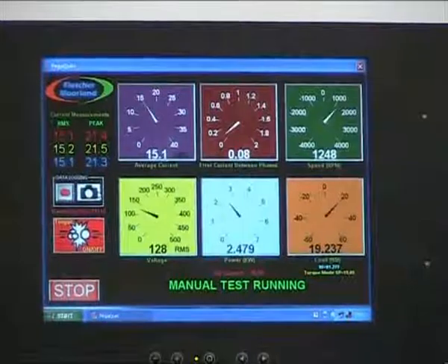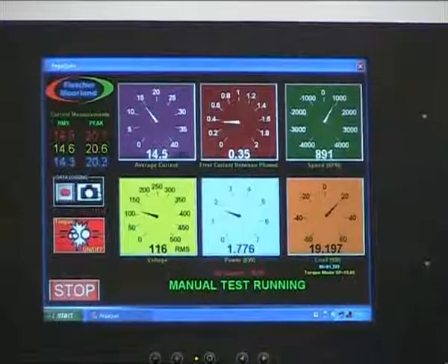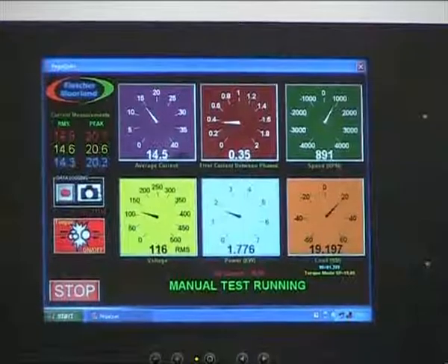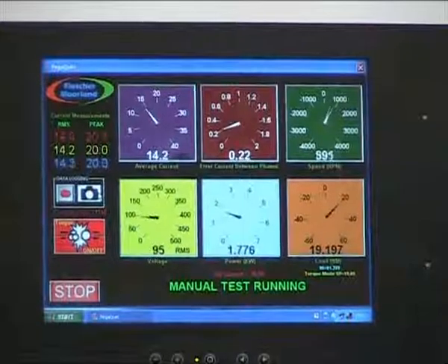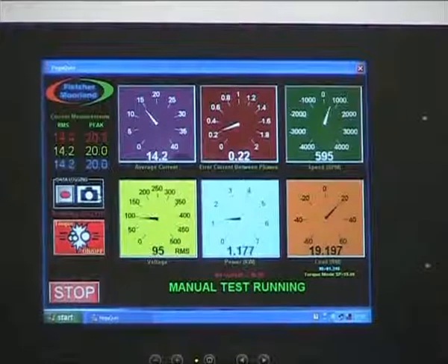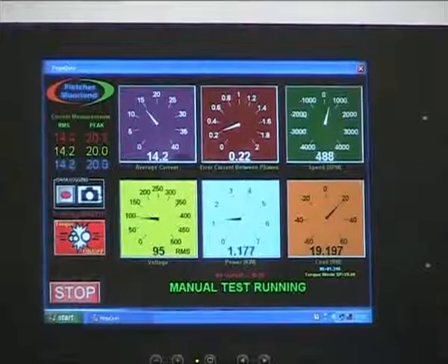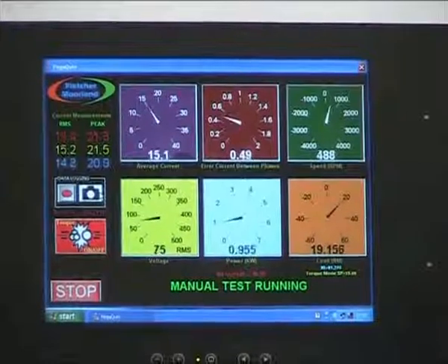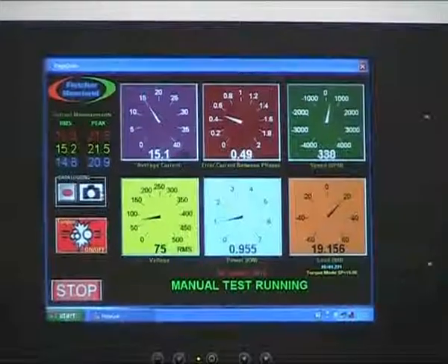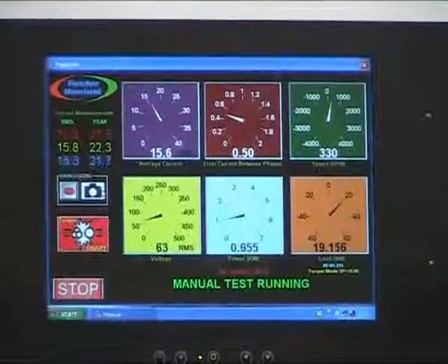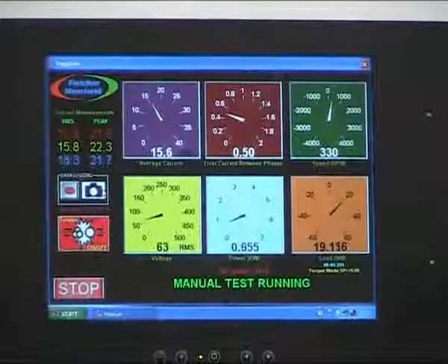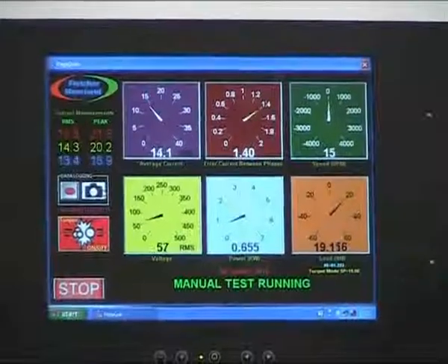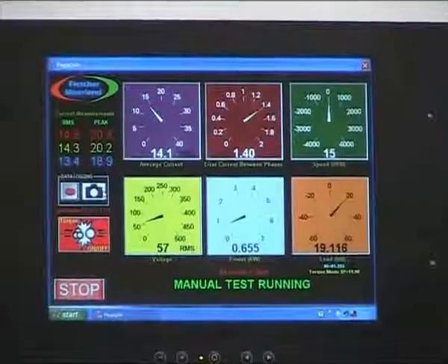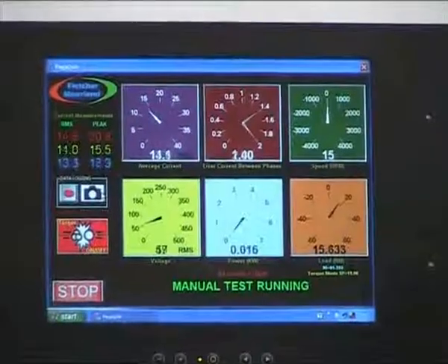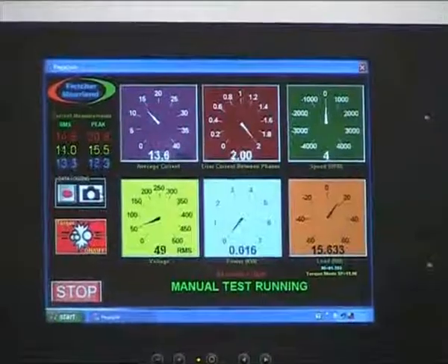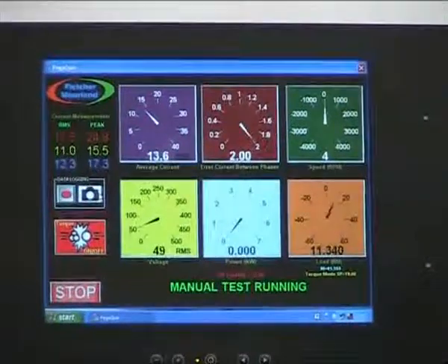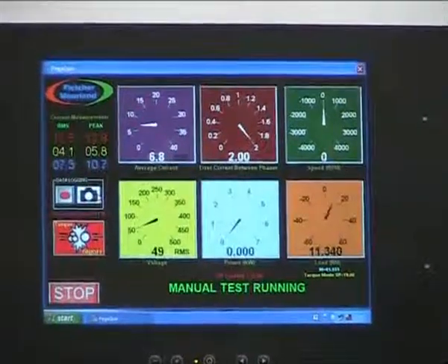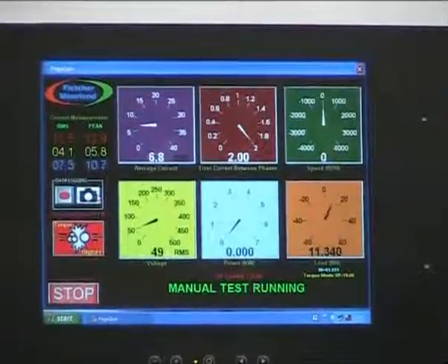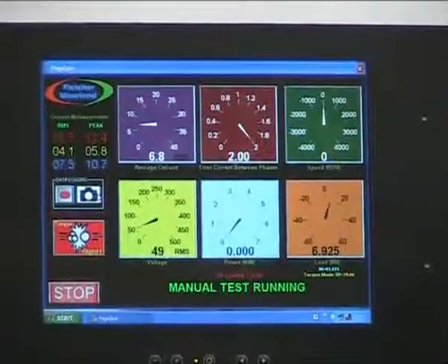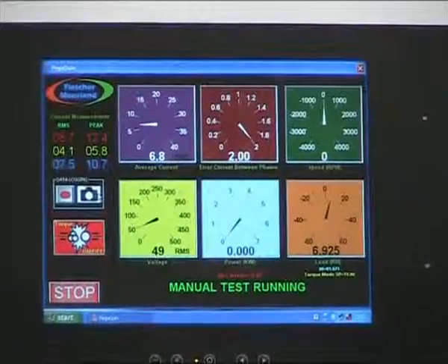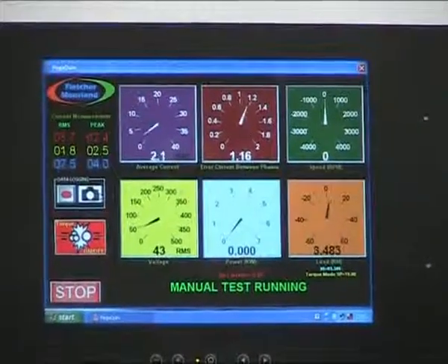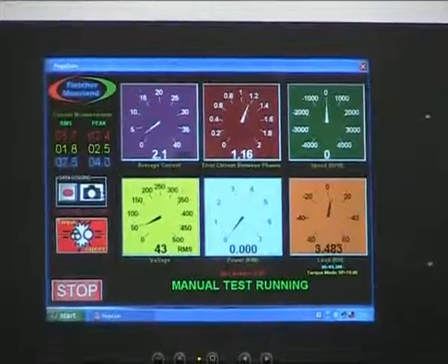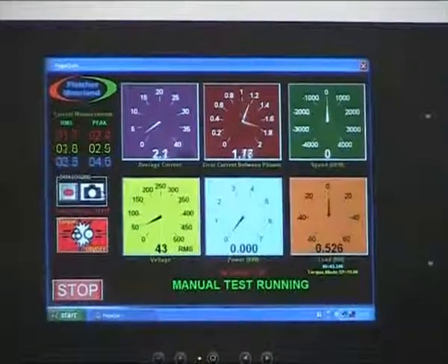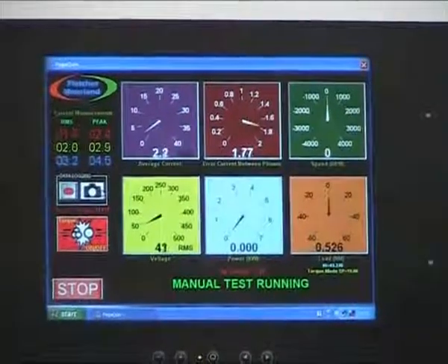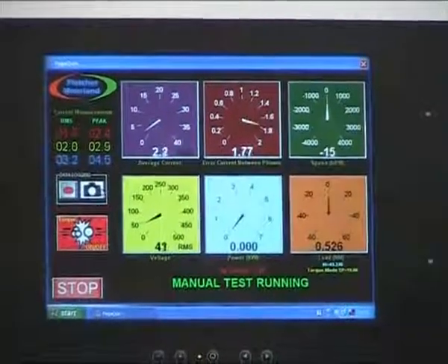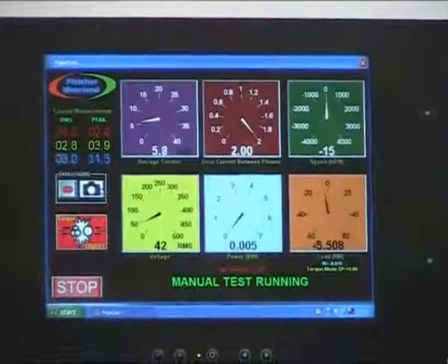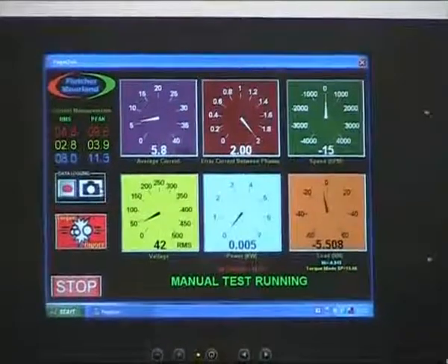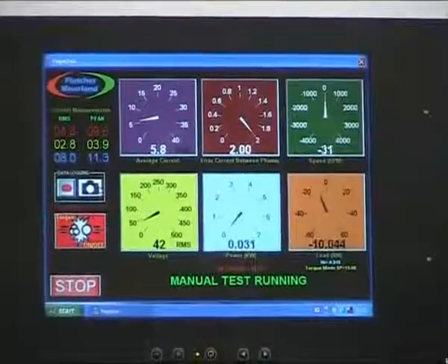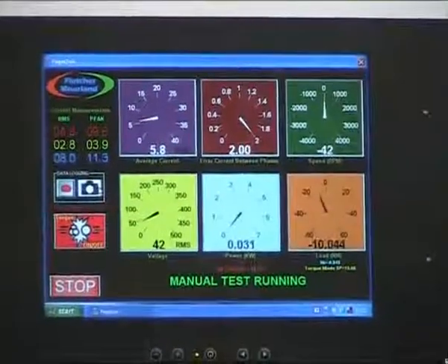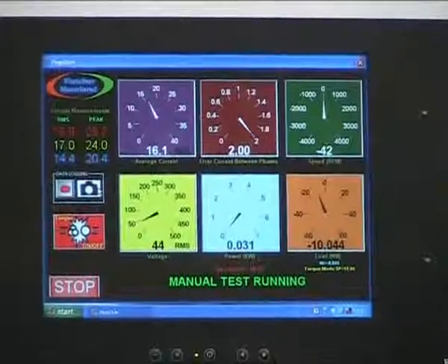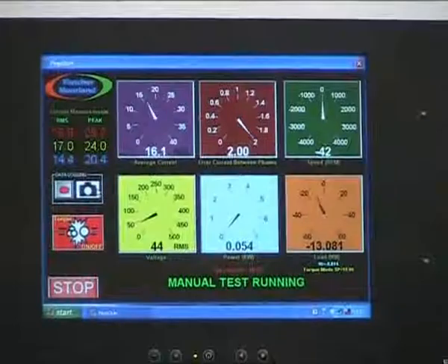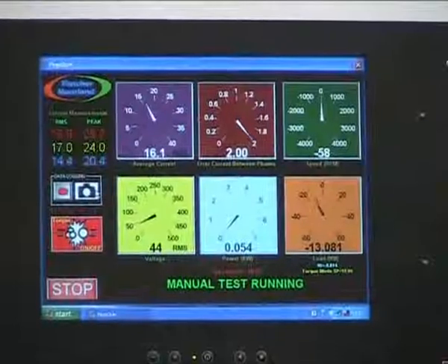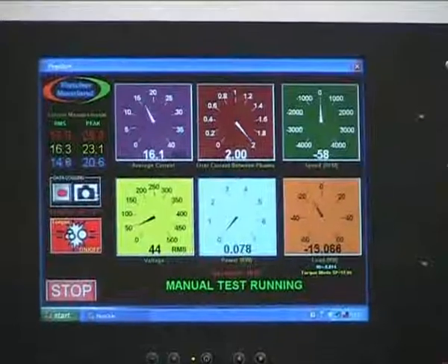Reversing the motor with the same load, the display should read negative 3000 RPMs and drawing the same current.